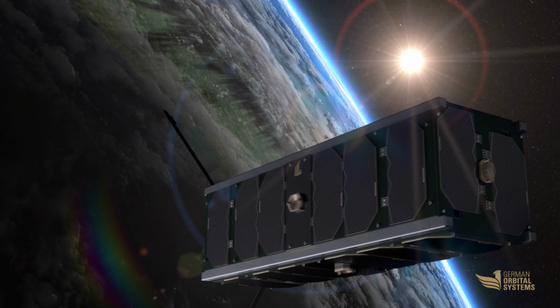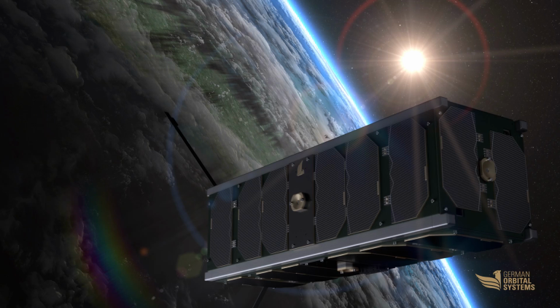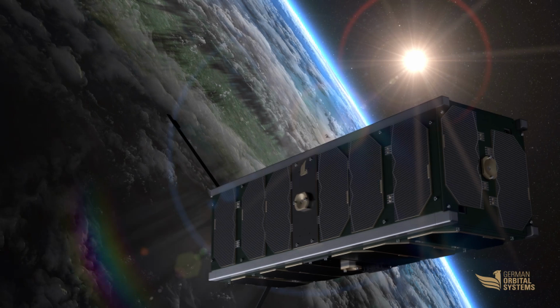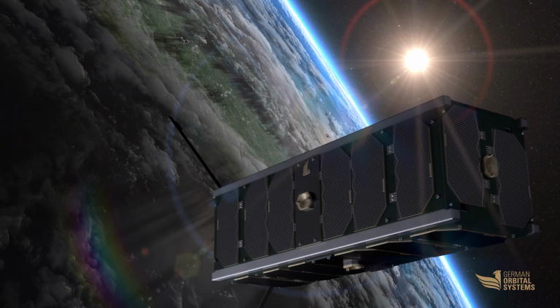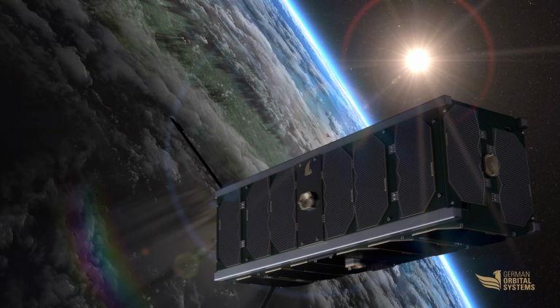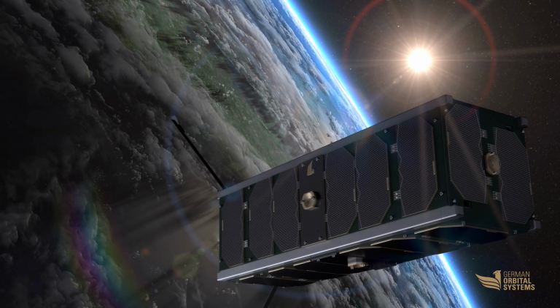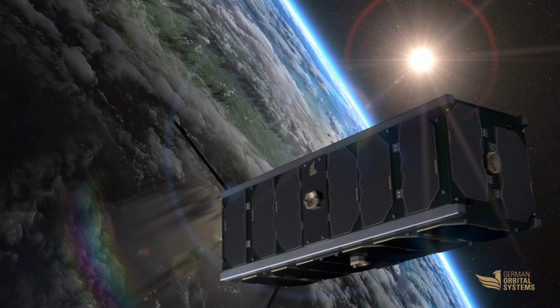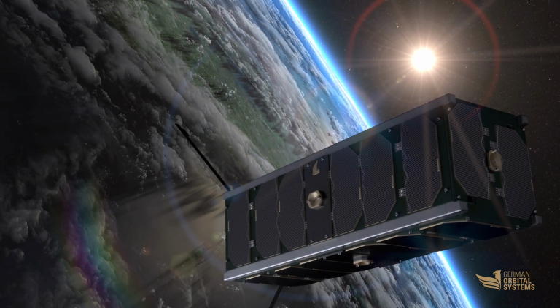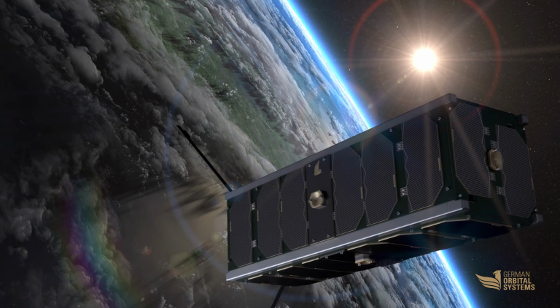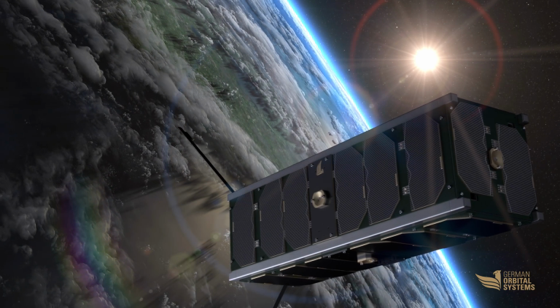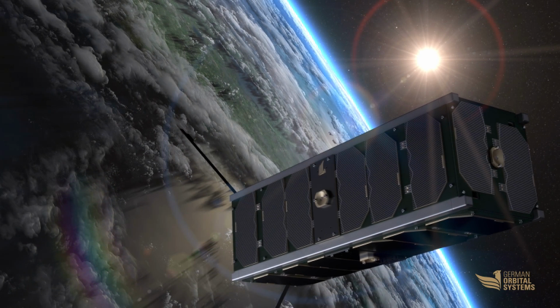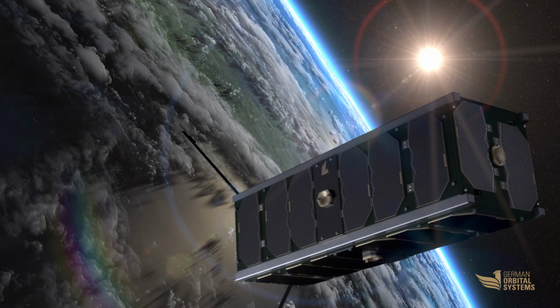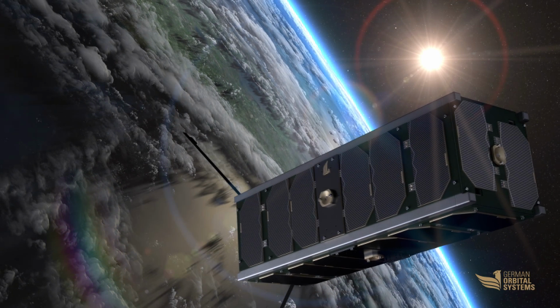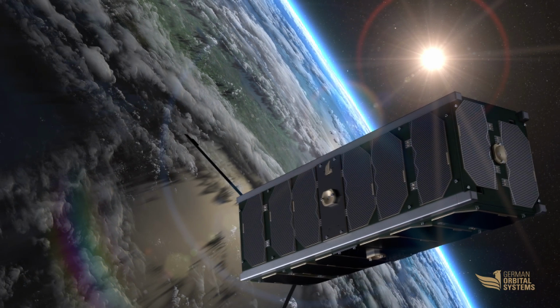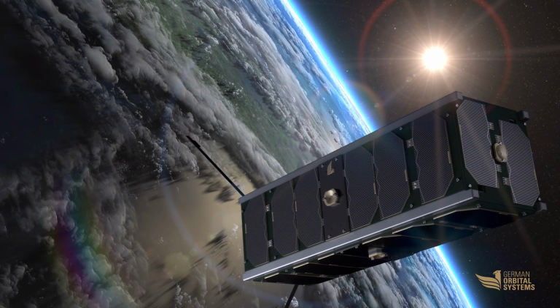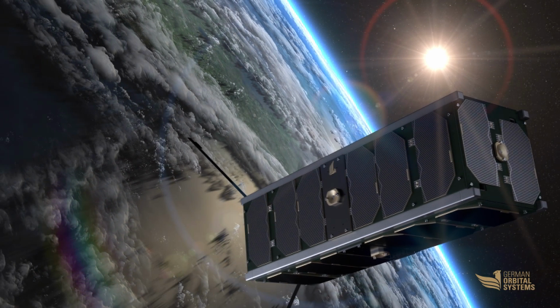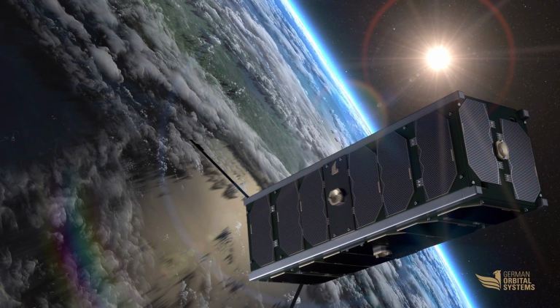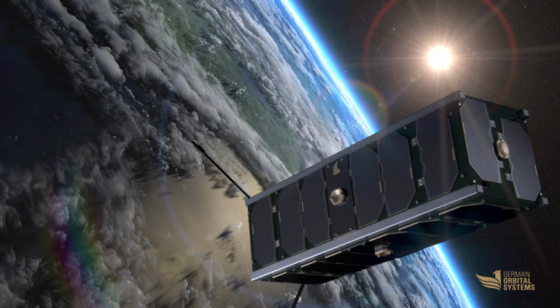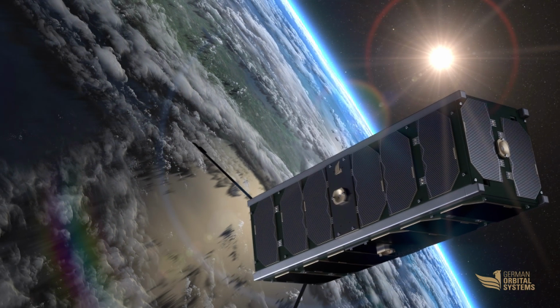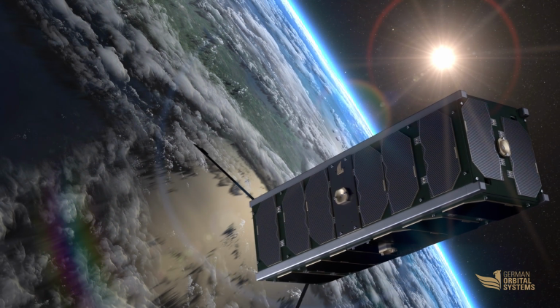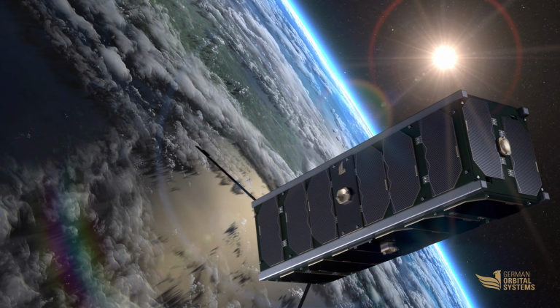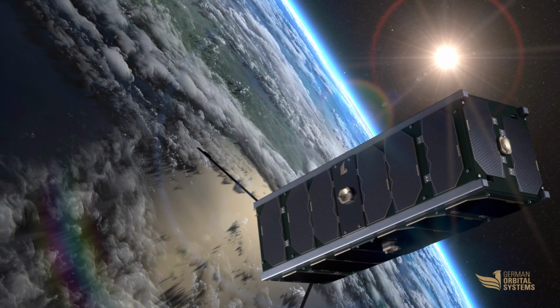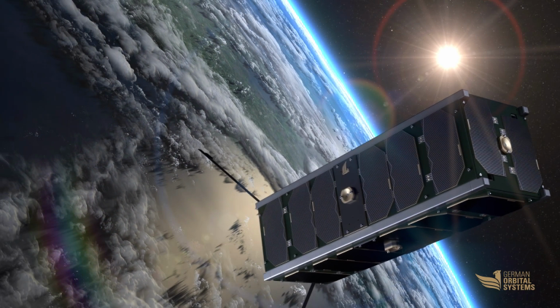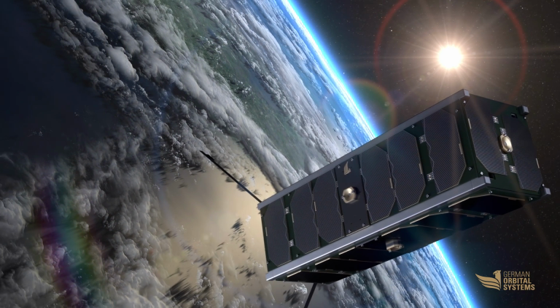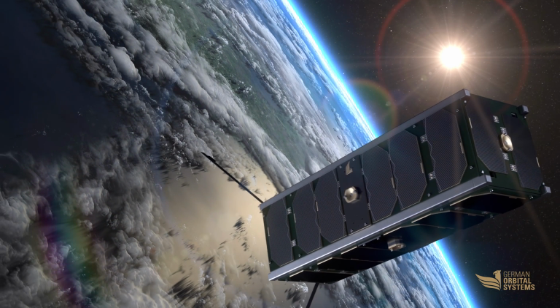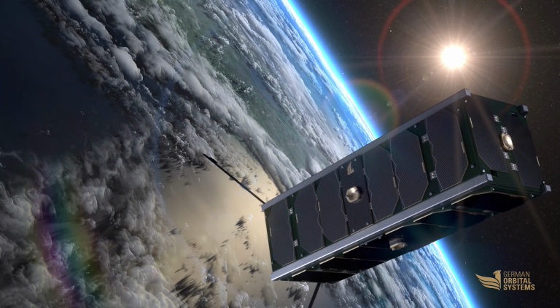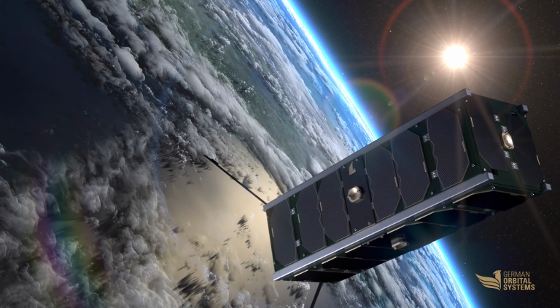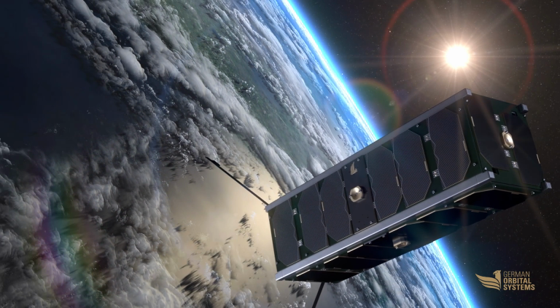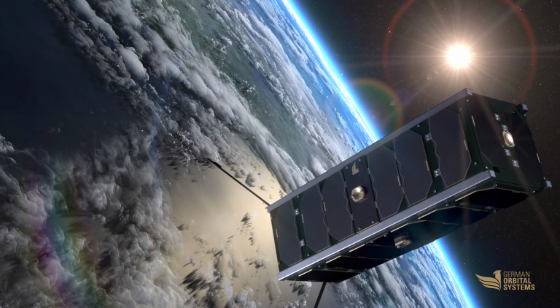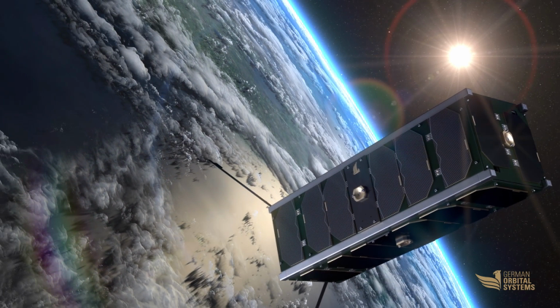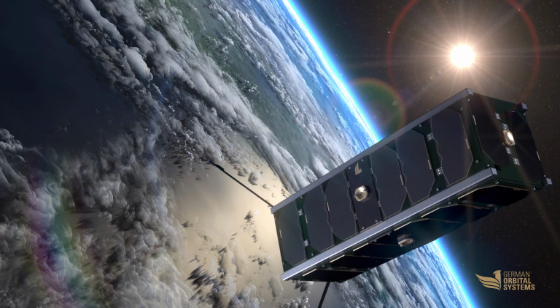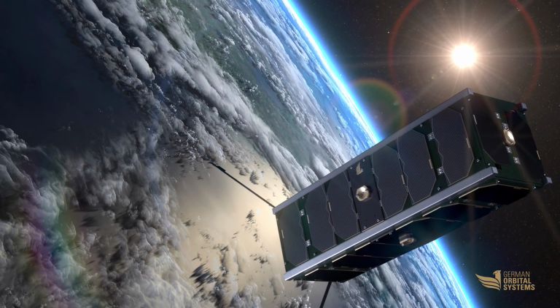By making access to space more democratic, Groove will accelerate the new space revolution.